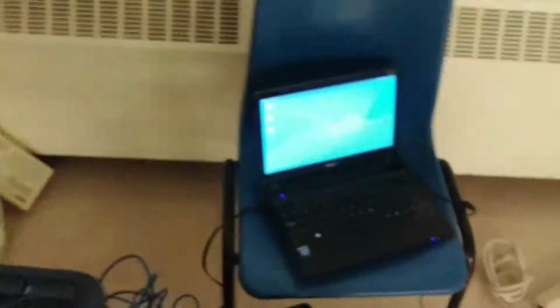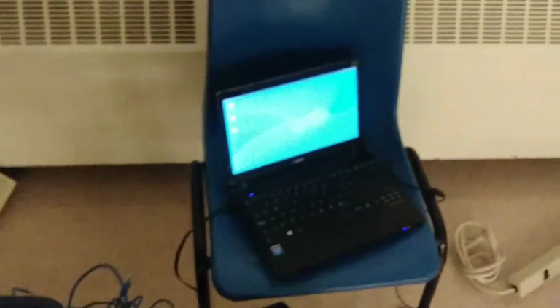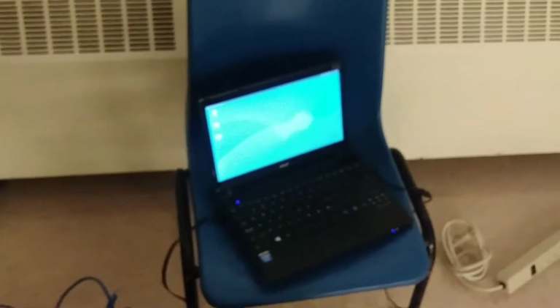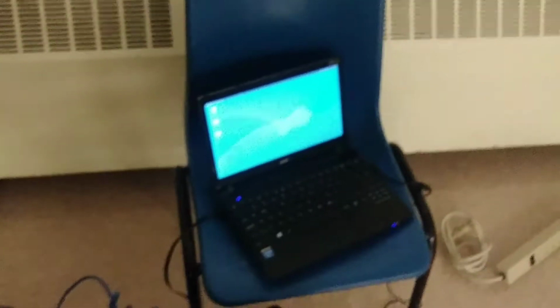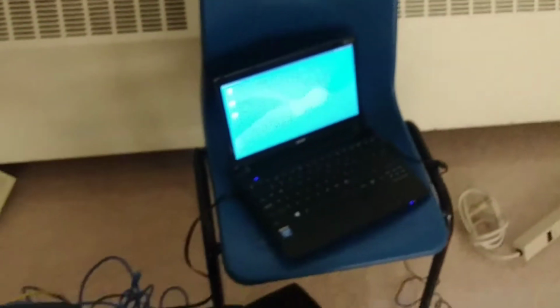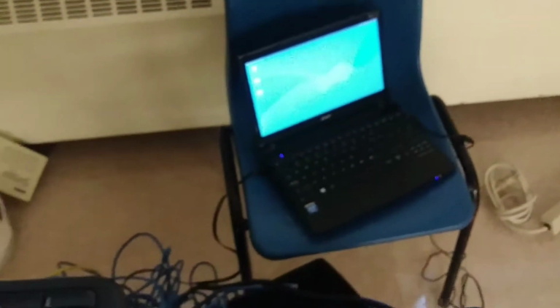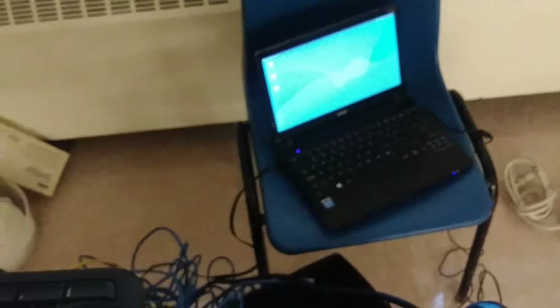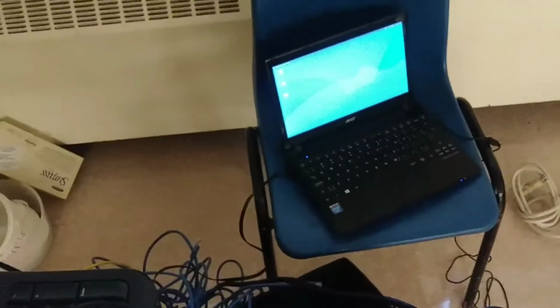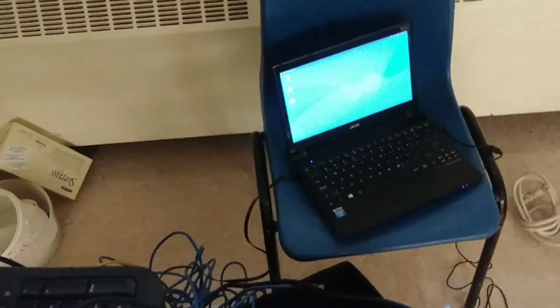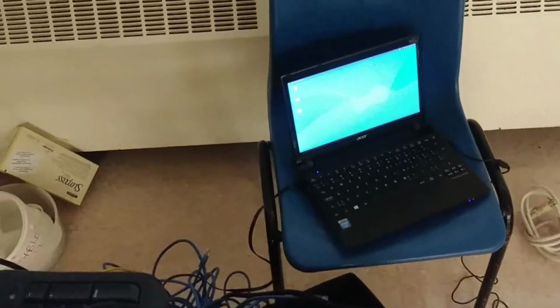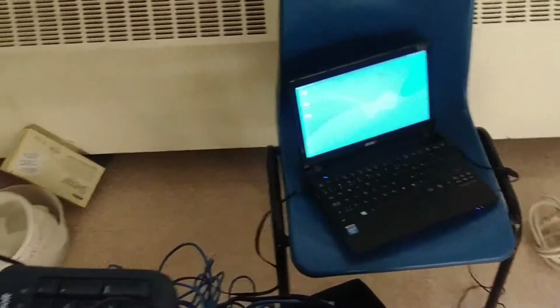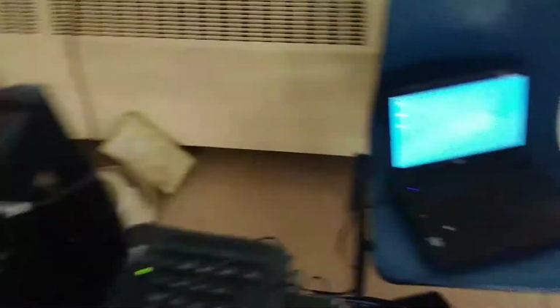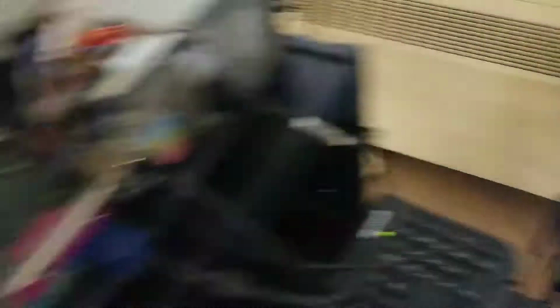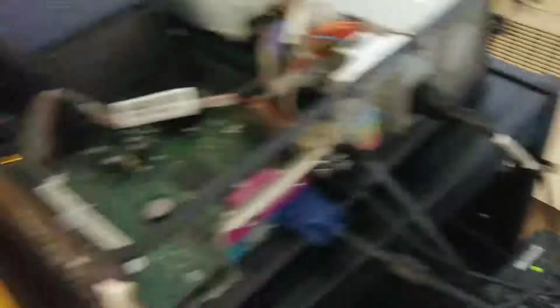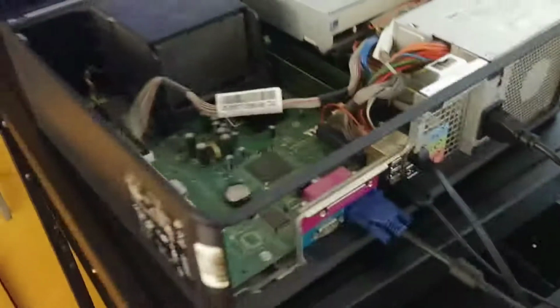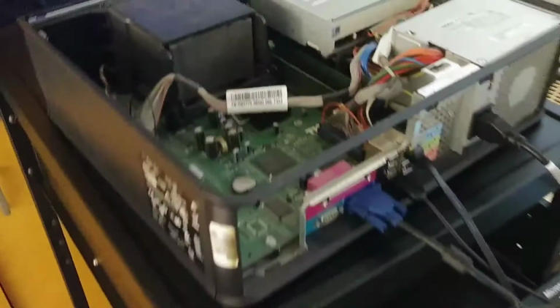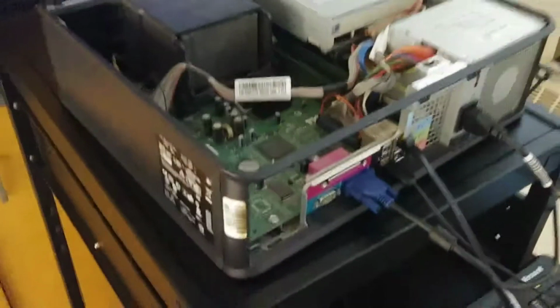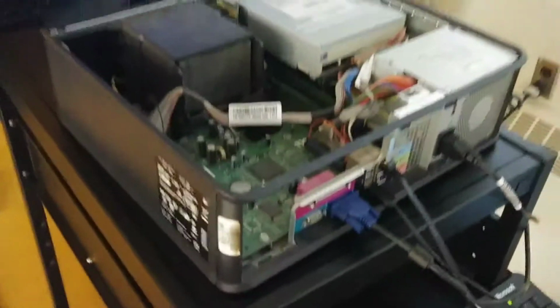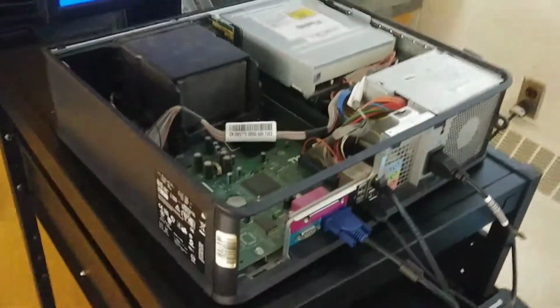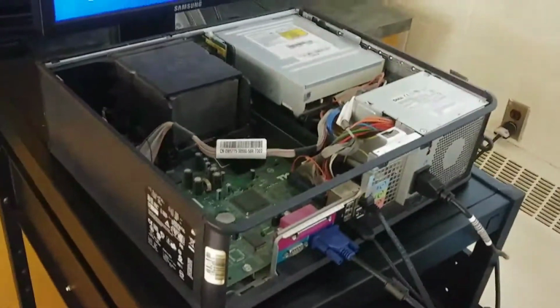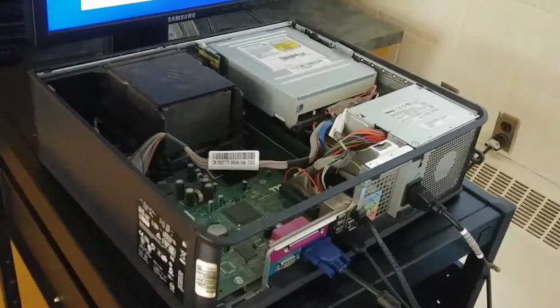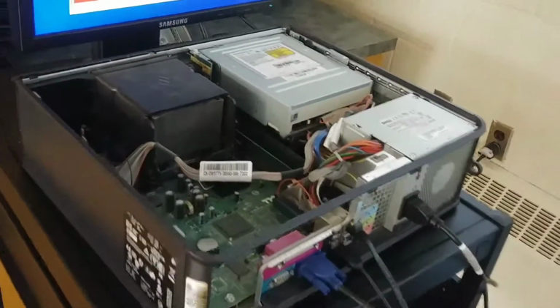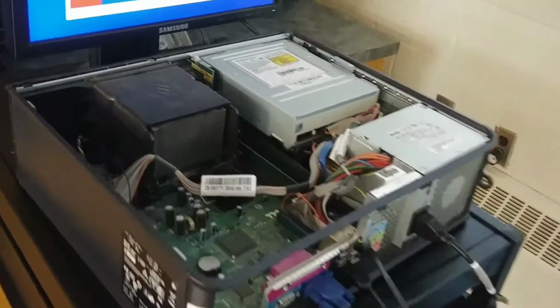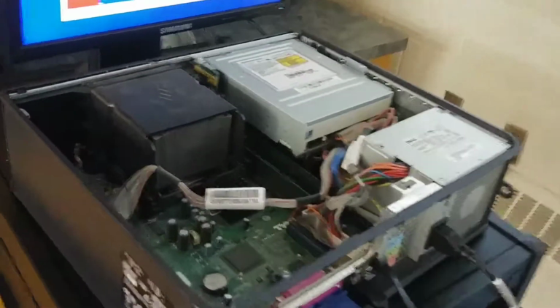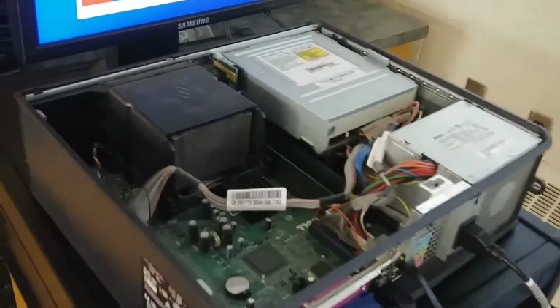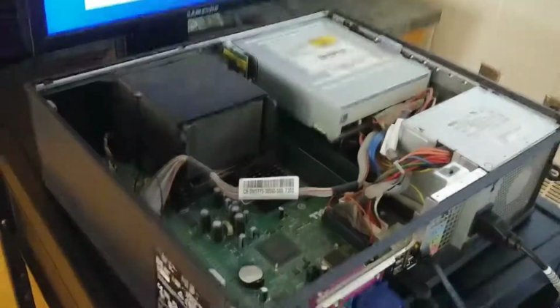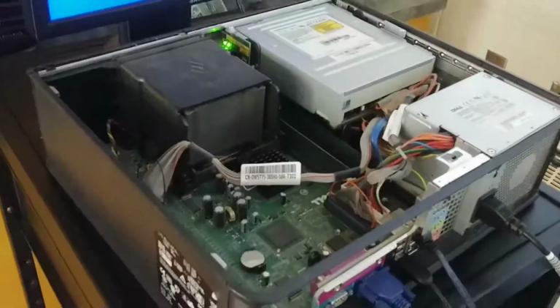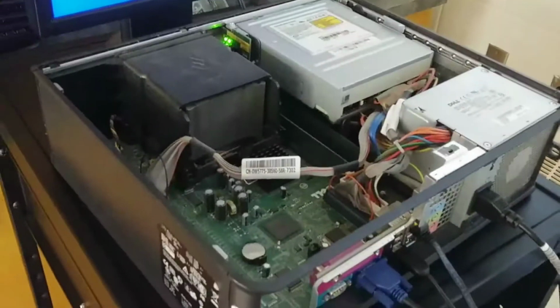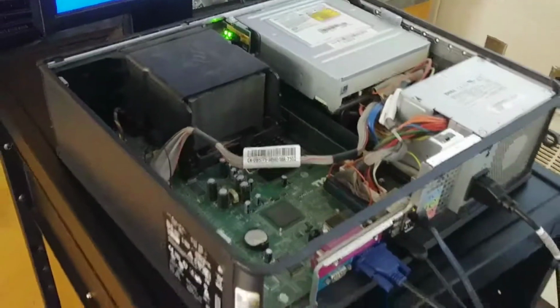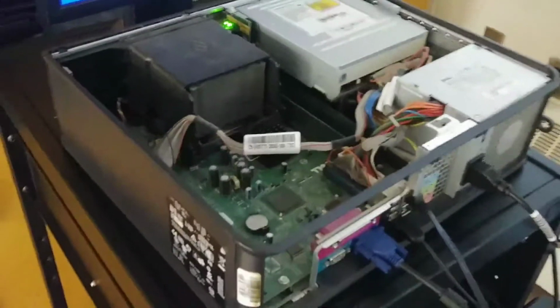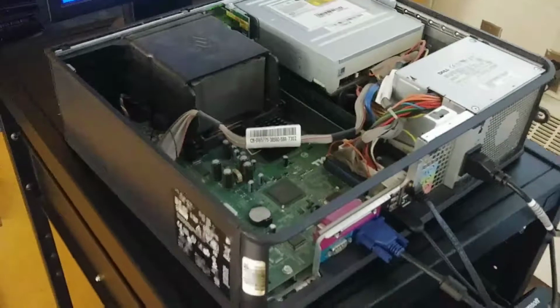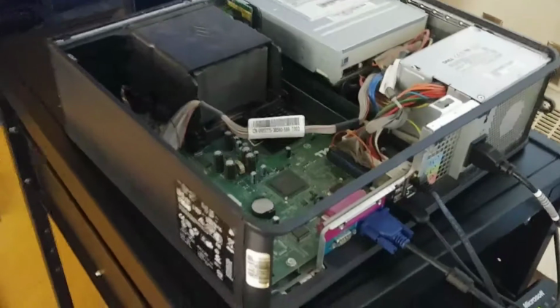Bypassing the BIOS password allows you to install new software using the network, and the network would be the FOG server. This will work for older desktop computers, especially if they have a BIOS password built into them.